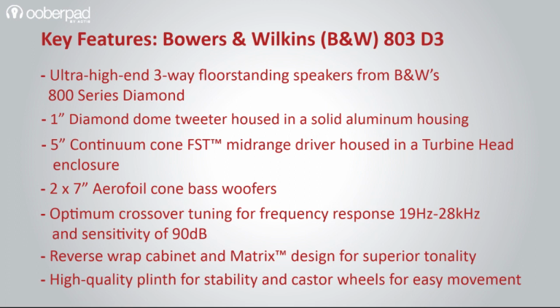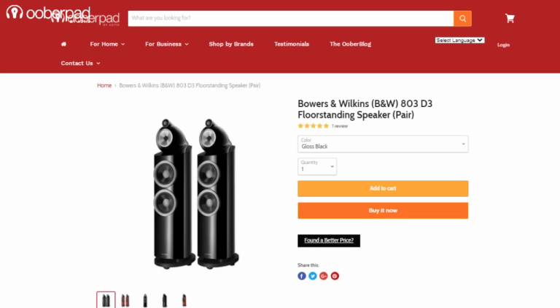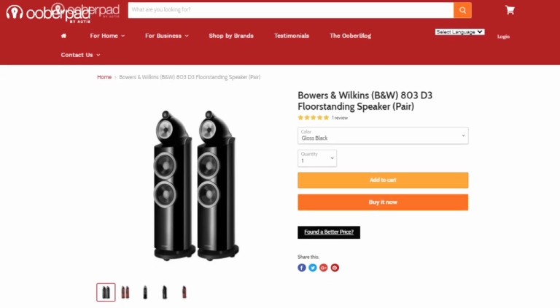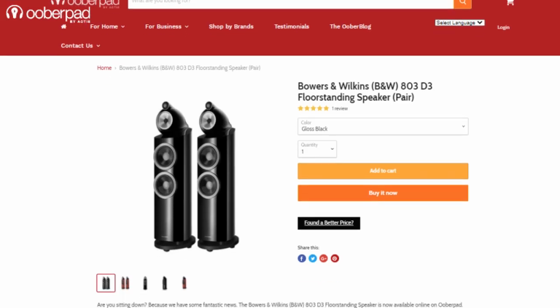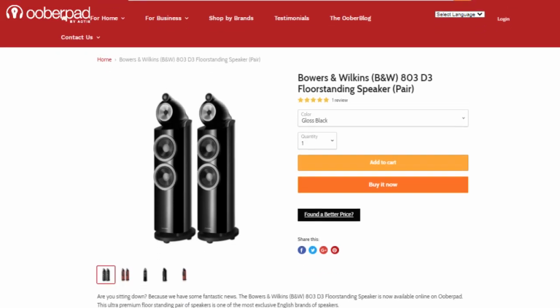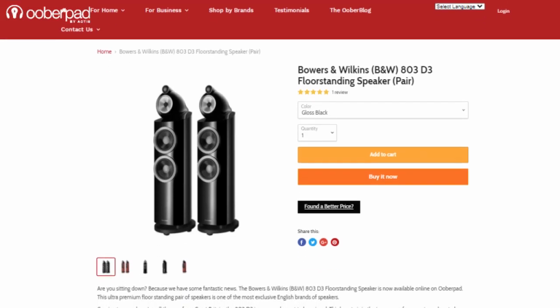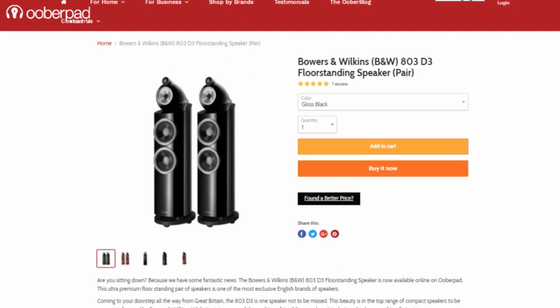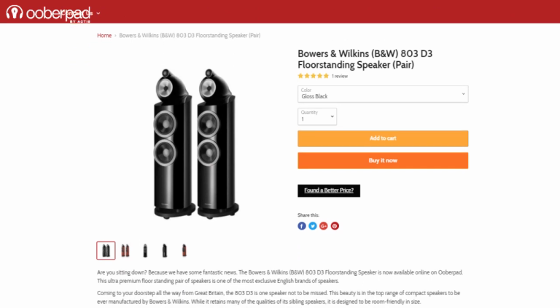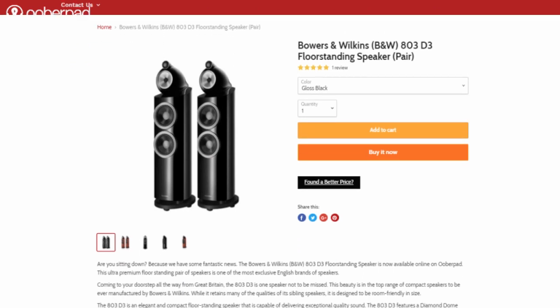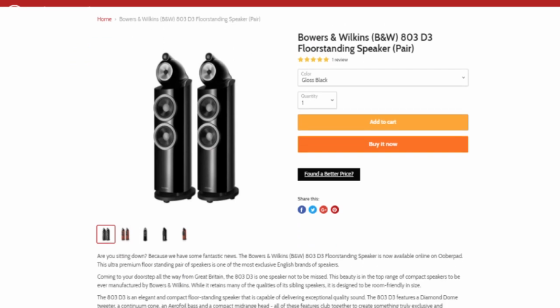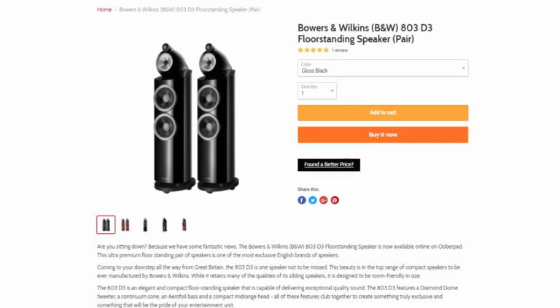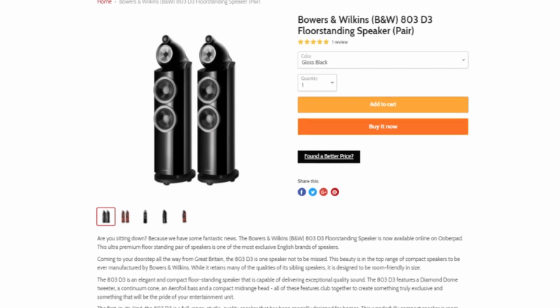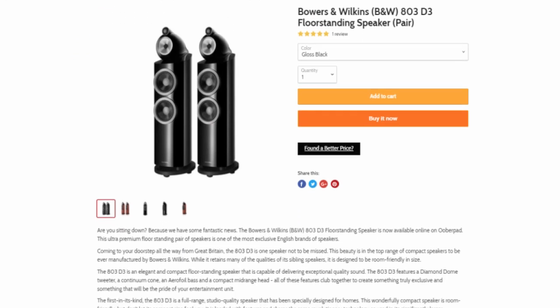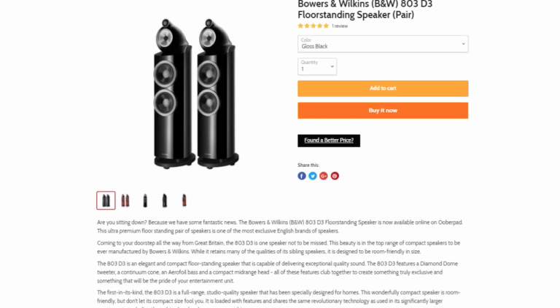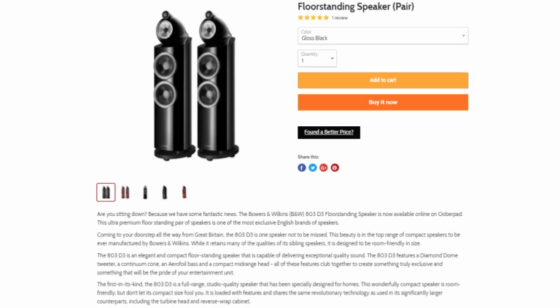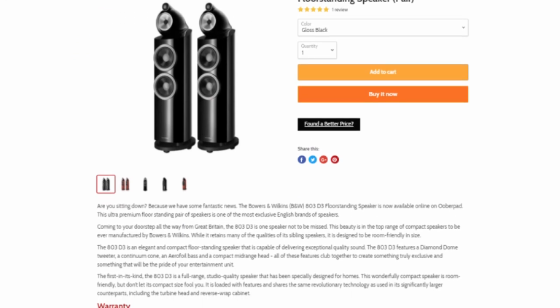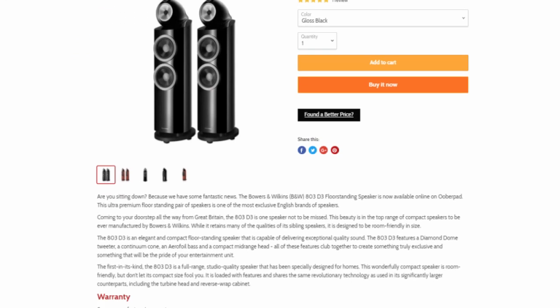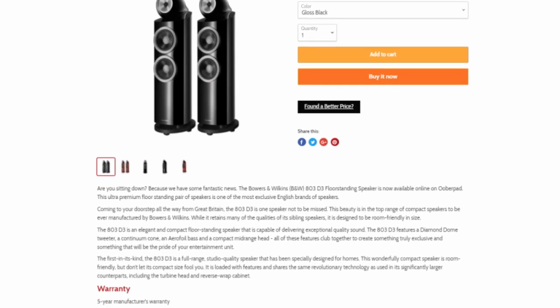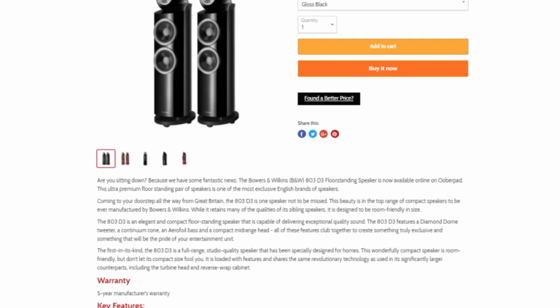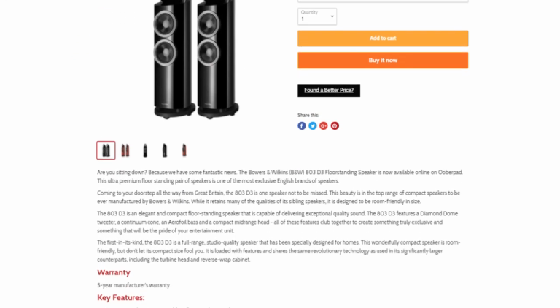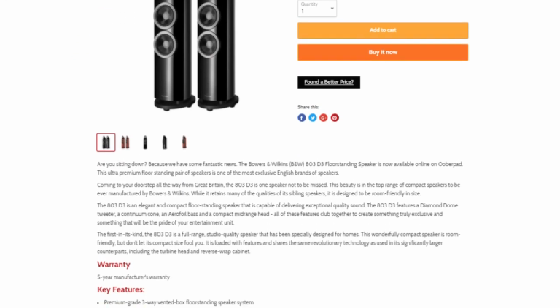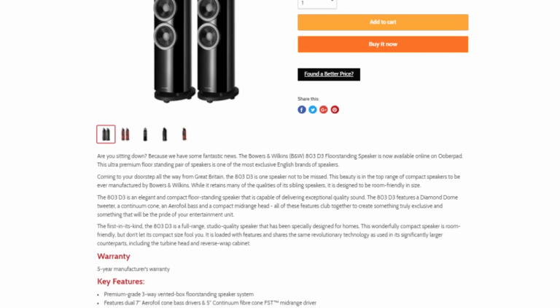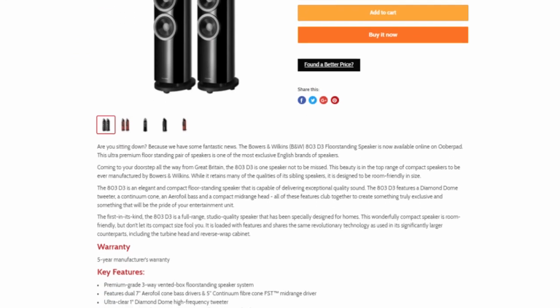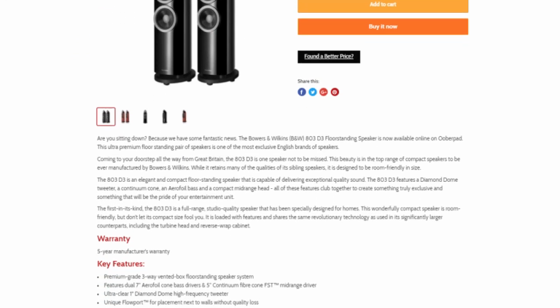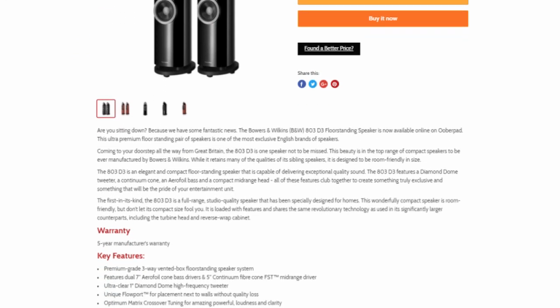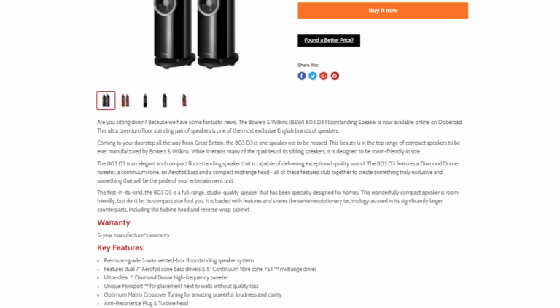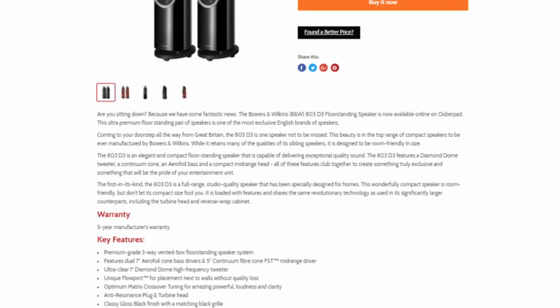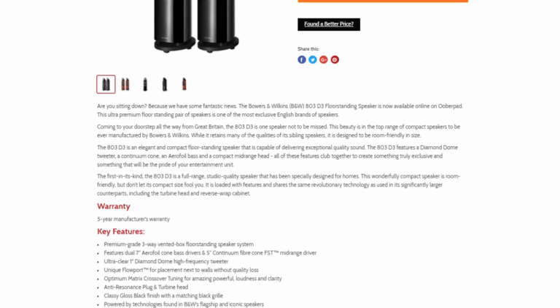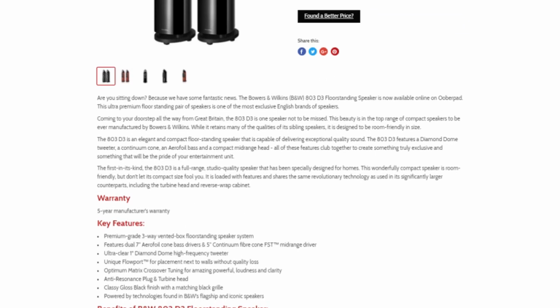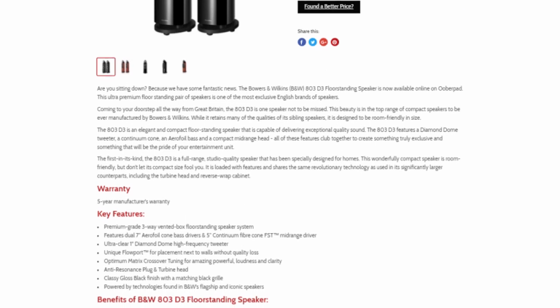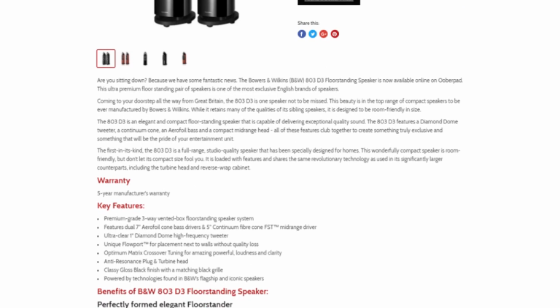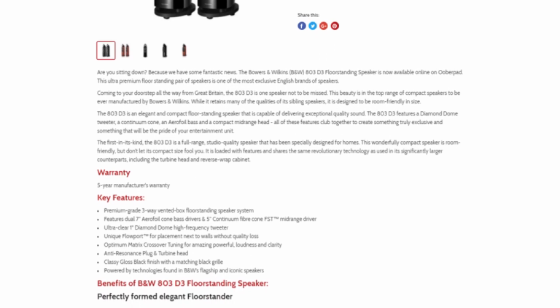For more information on the best pricing of the B&W 803D3 three-way floor standing speaker, get in touch with UberPad support.